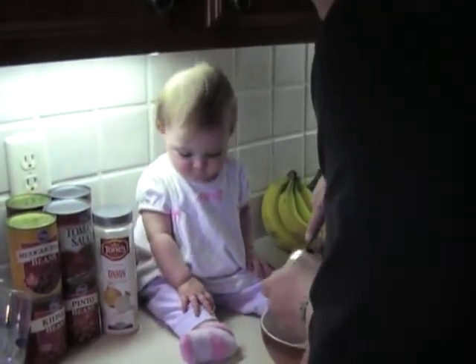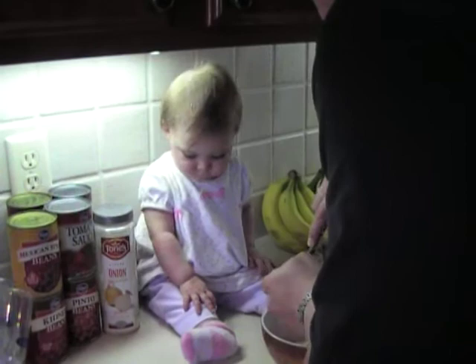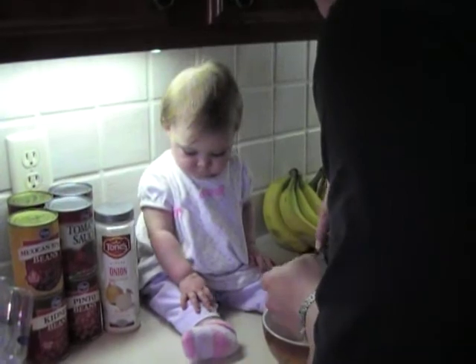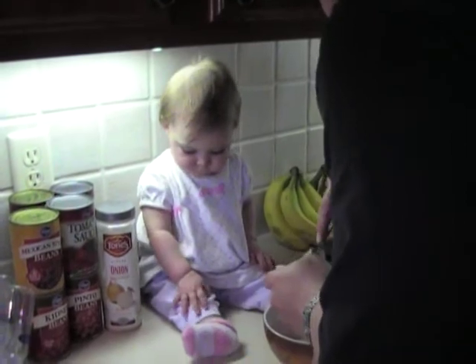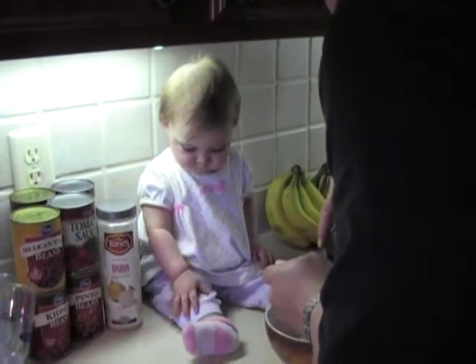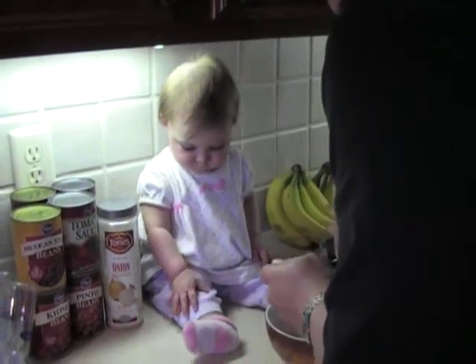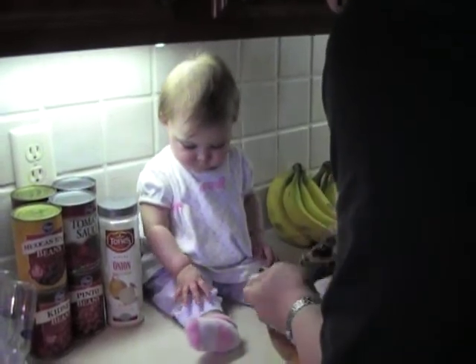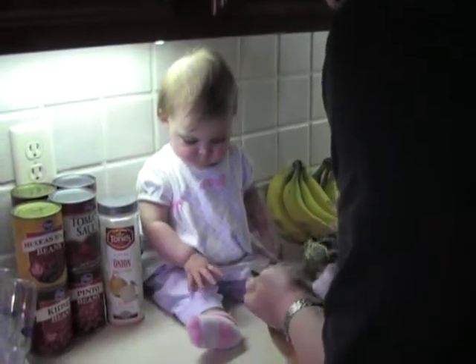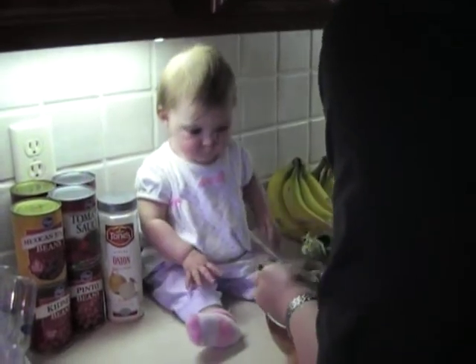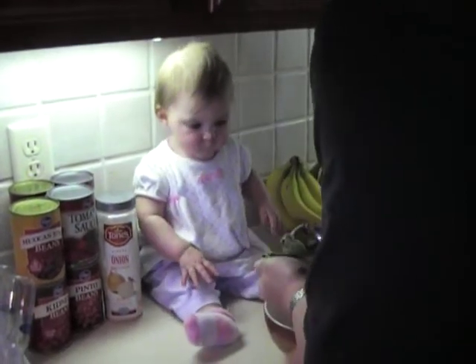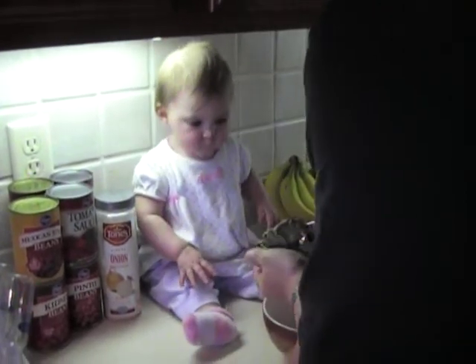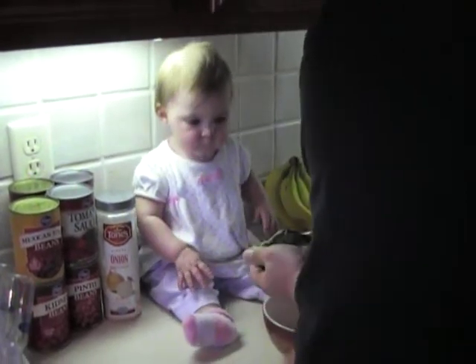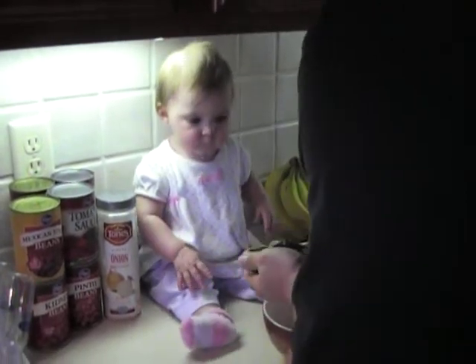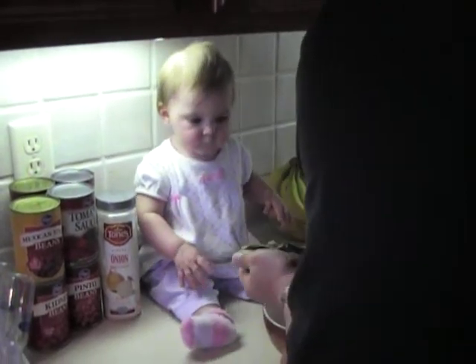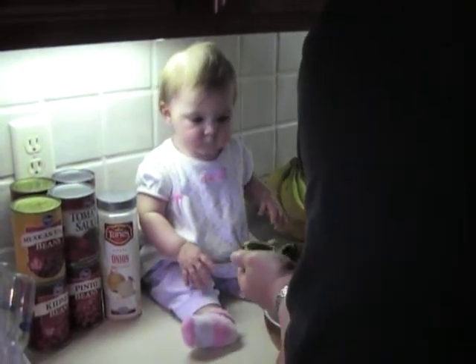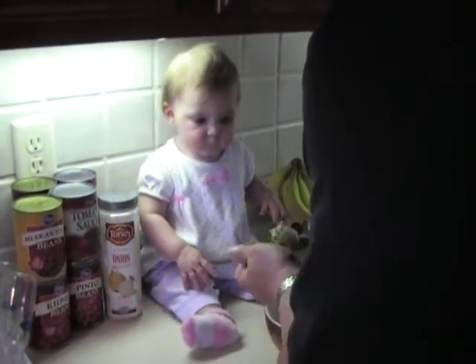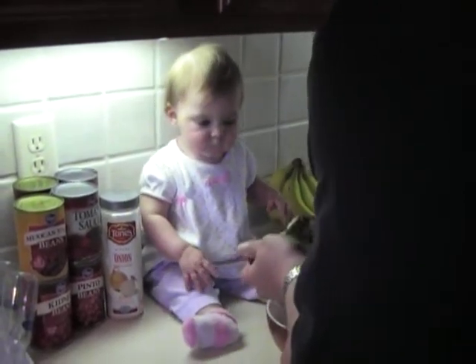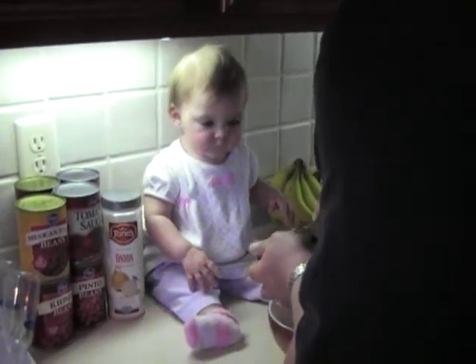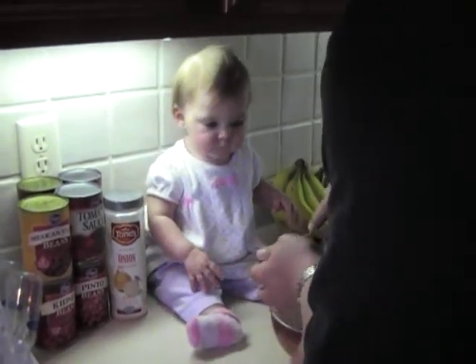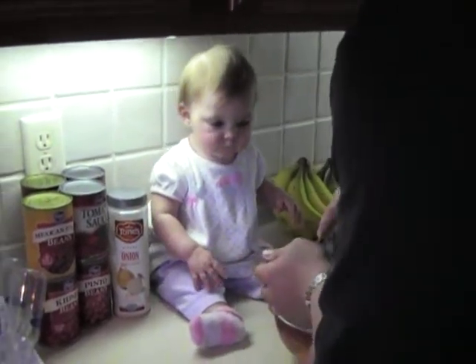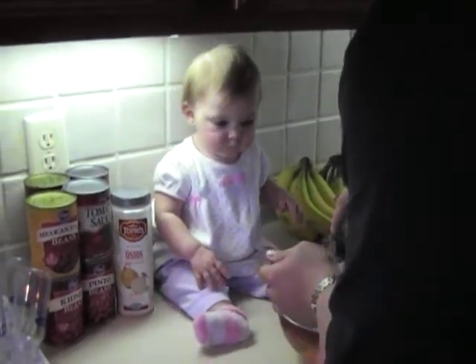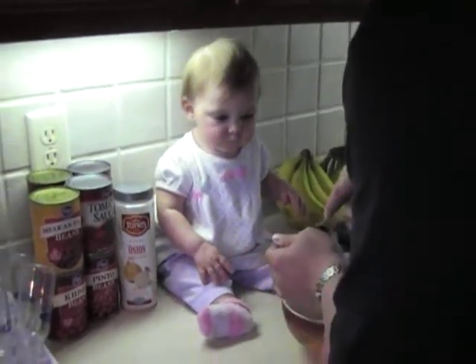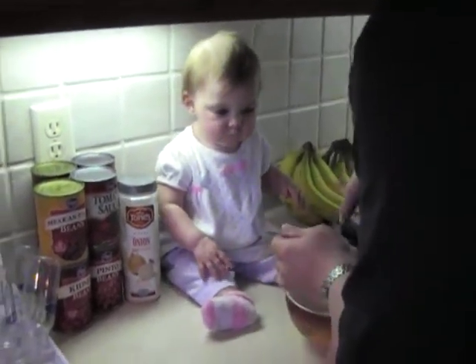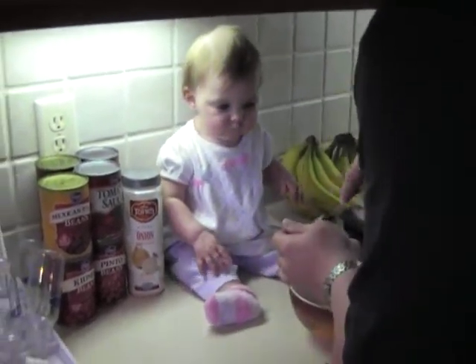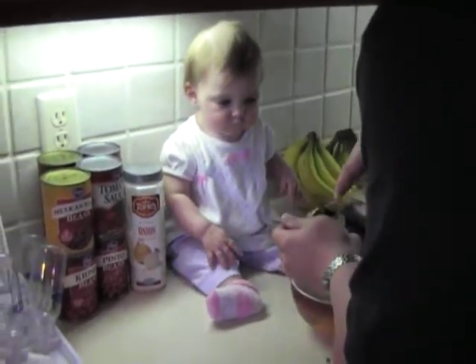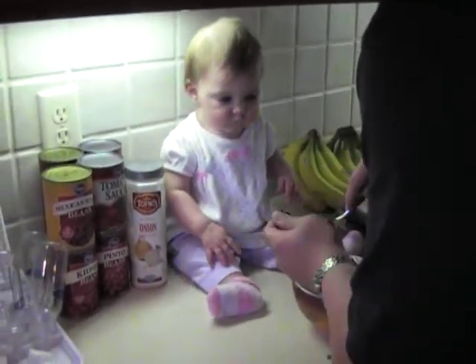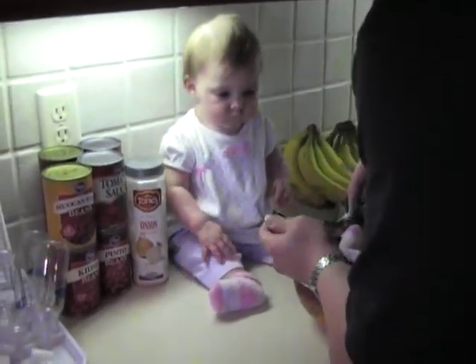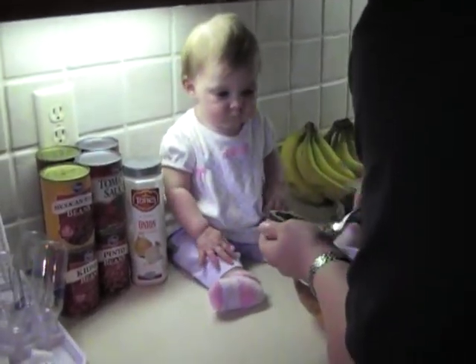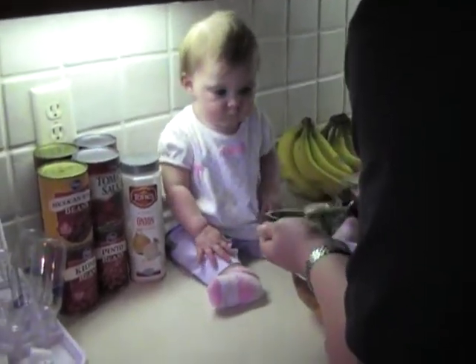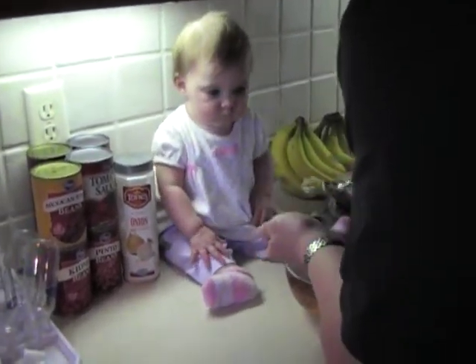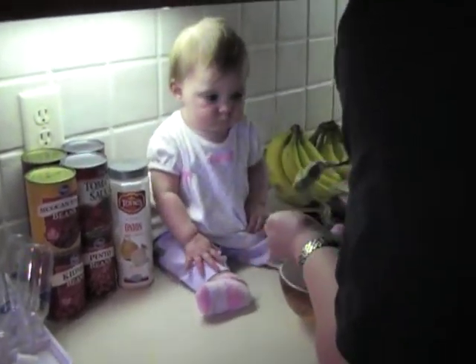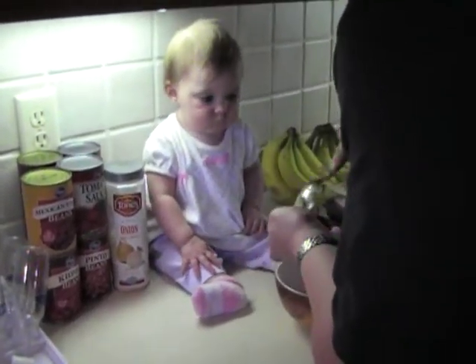It's going to be good. Dad is going to have some guac. You and me, man. Avocado.